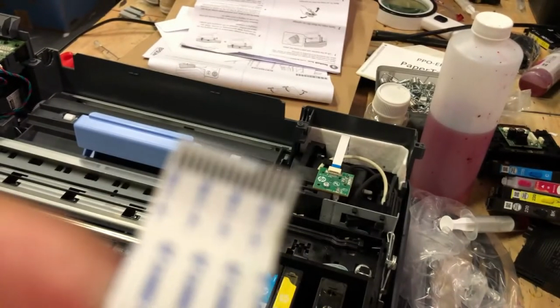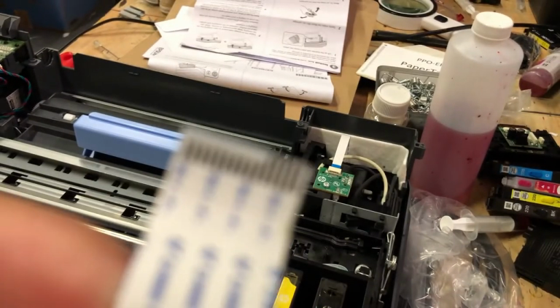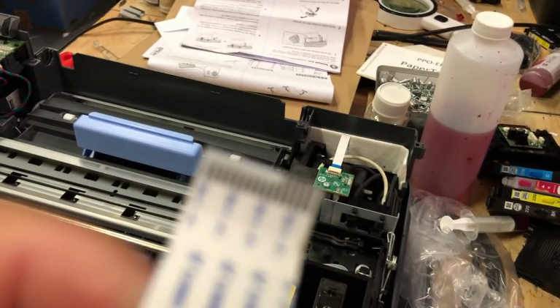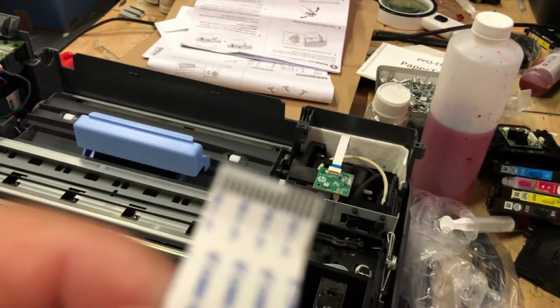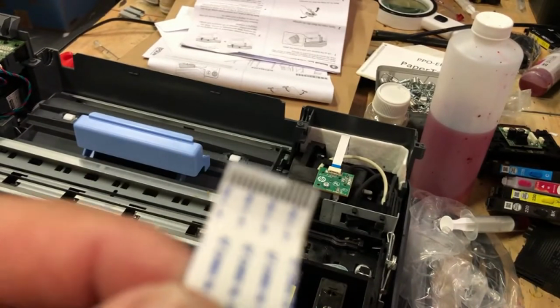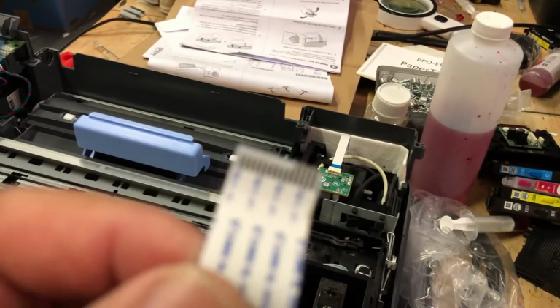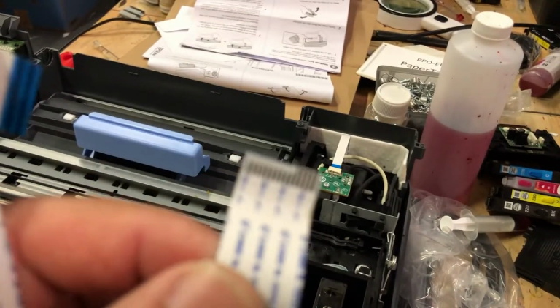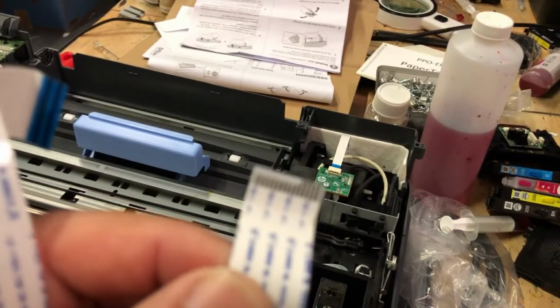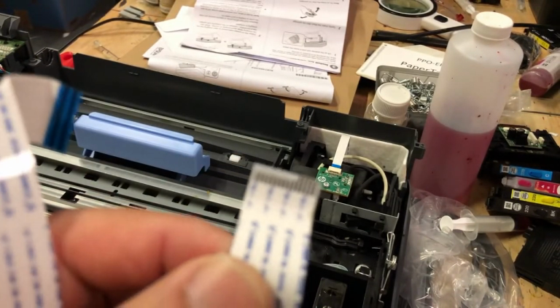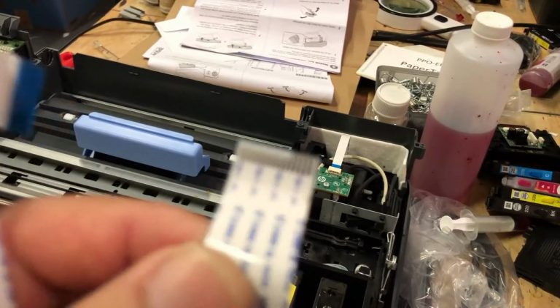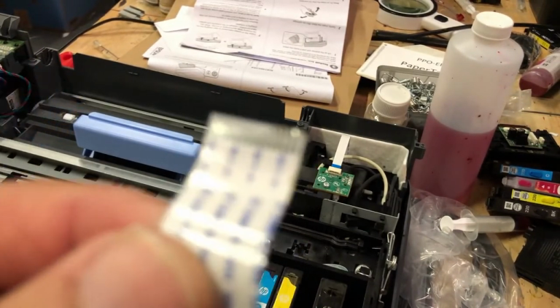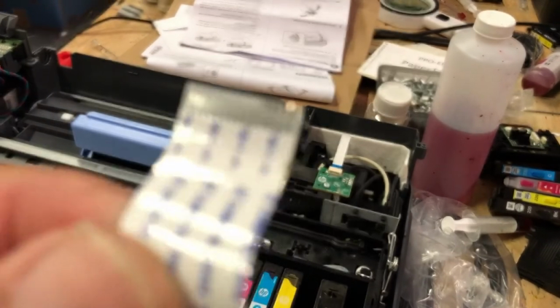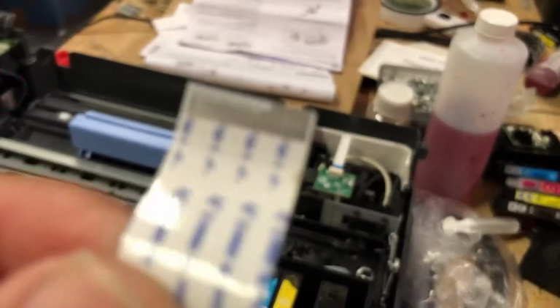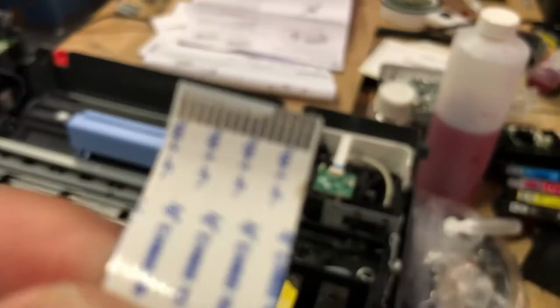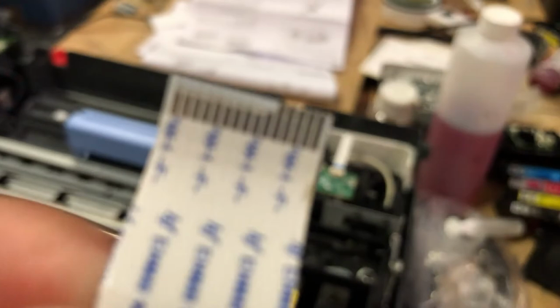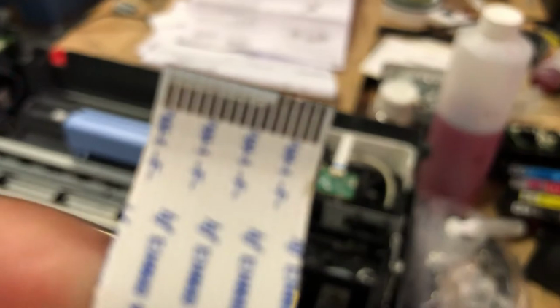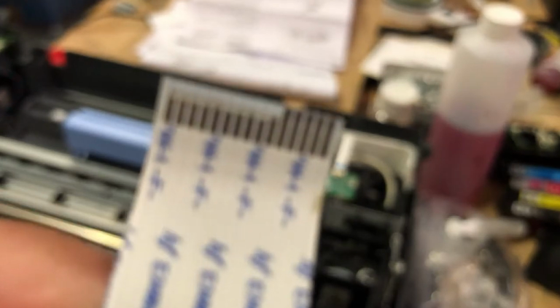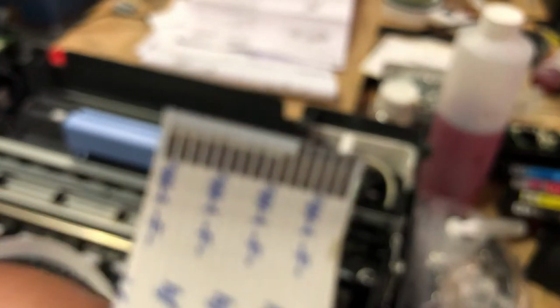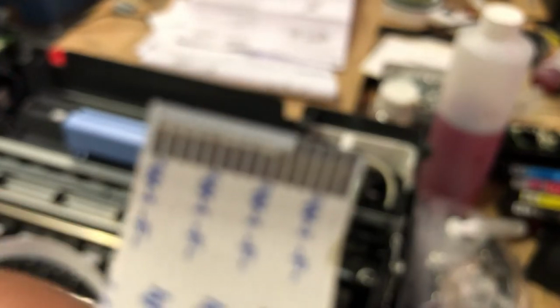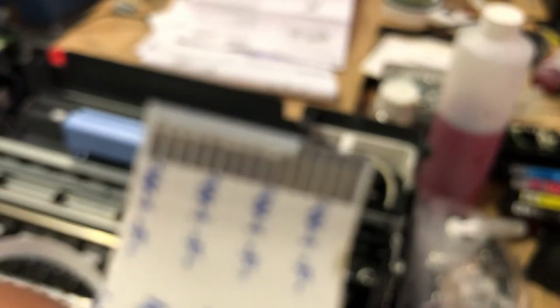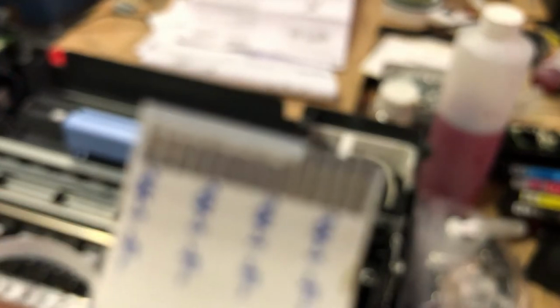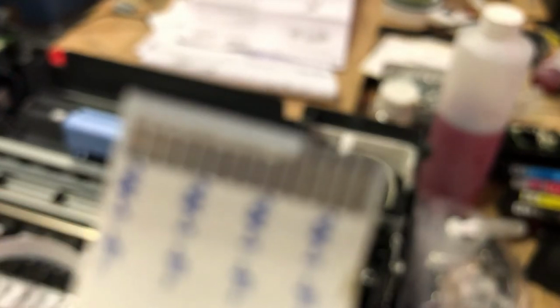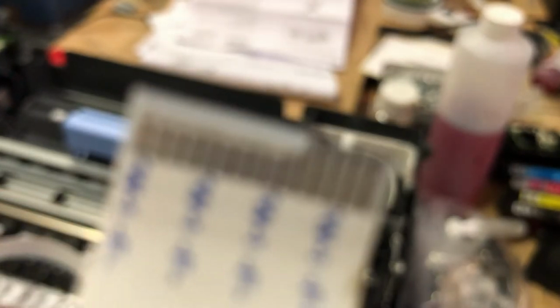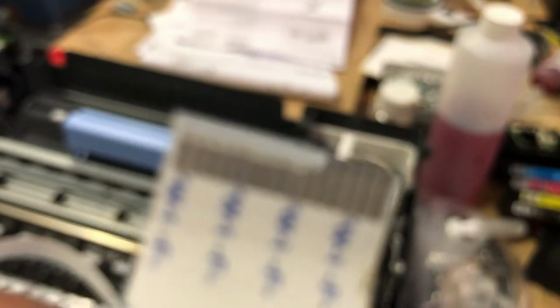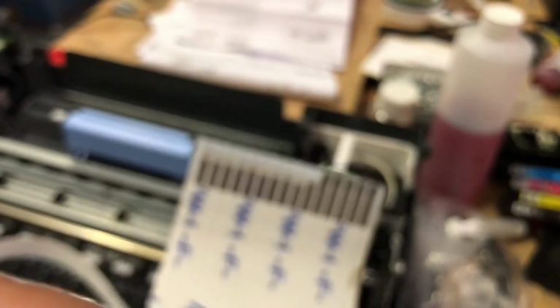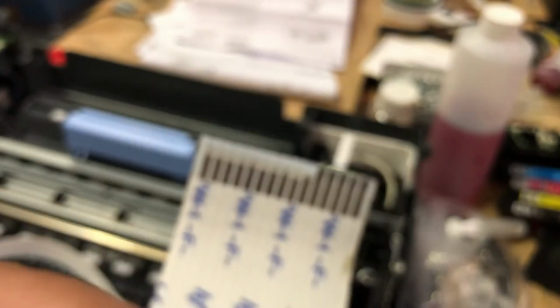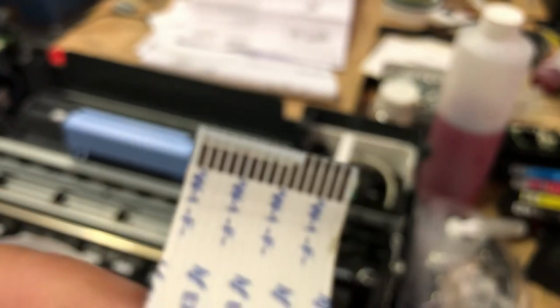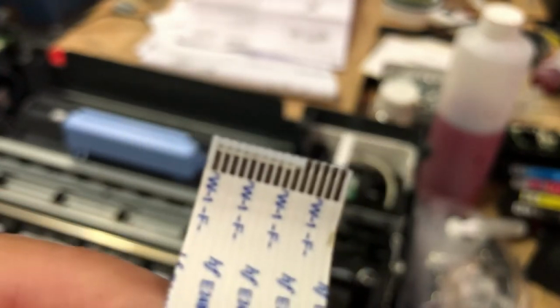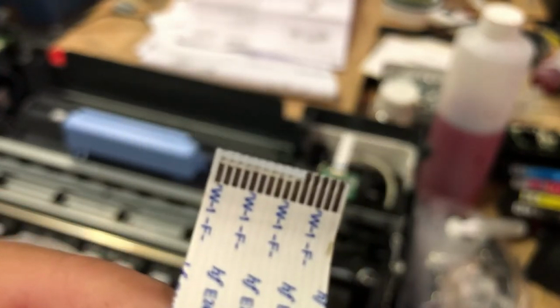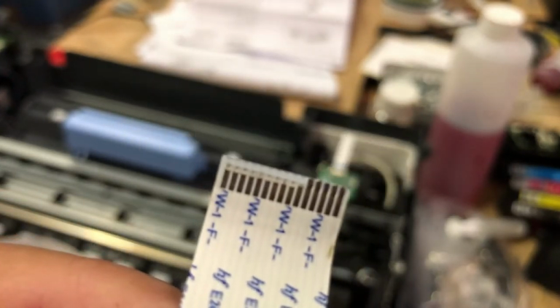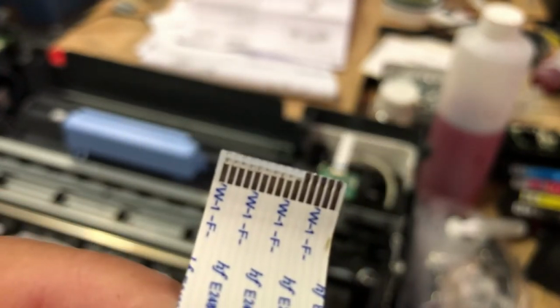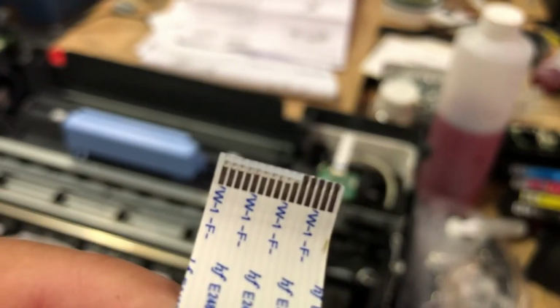Today we got another printer that has this problem. Let's take the printer apart and take a look.